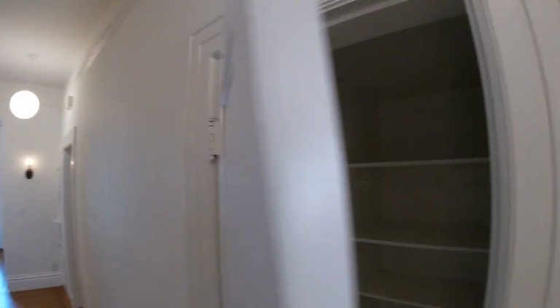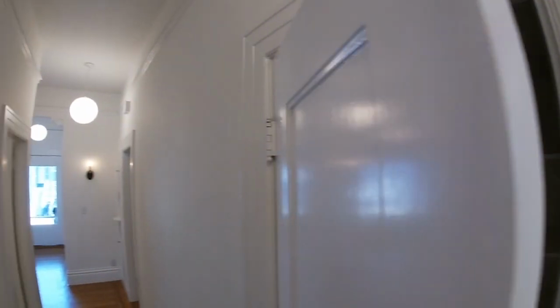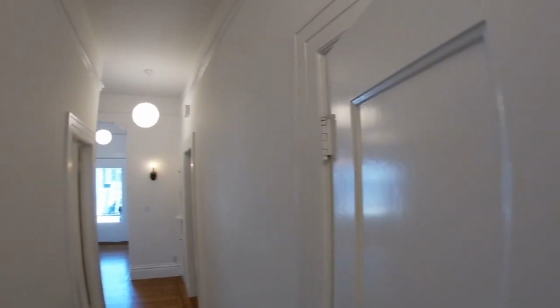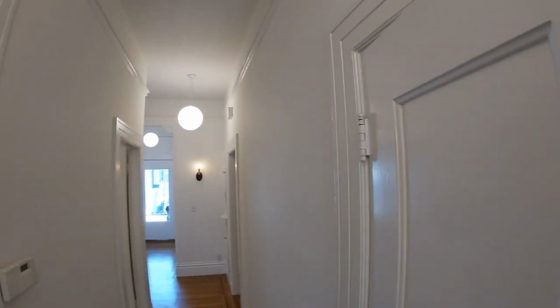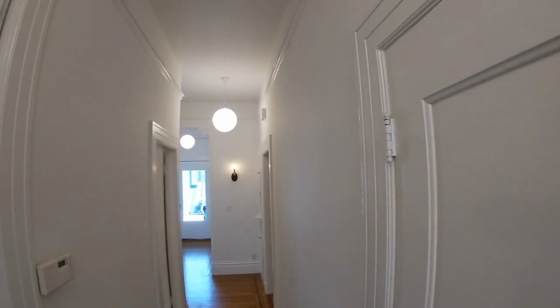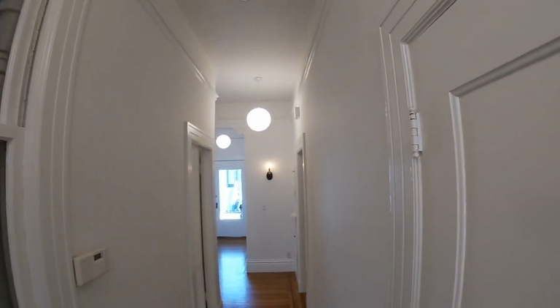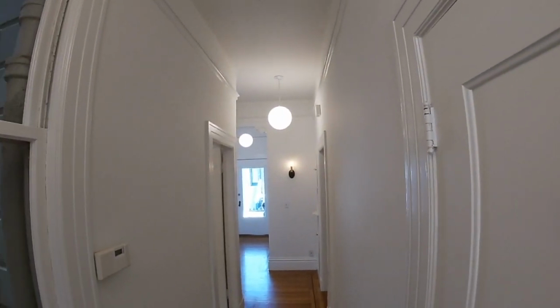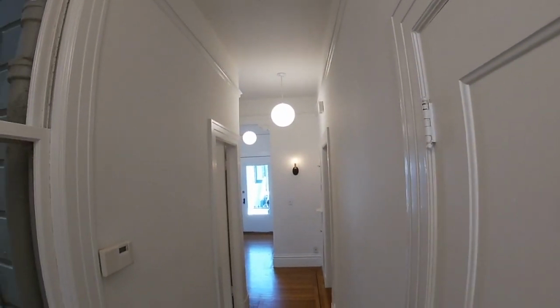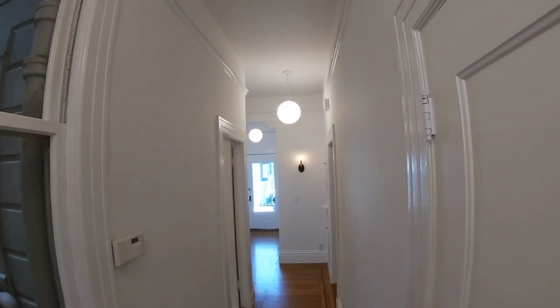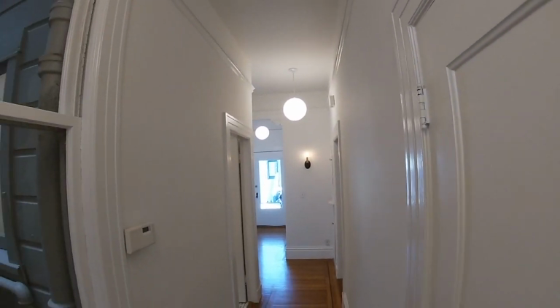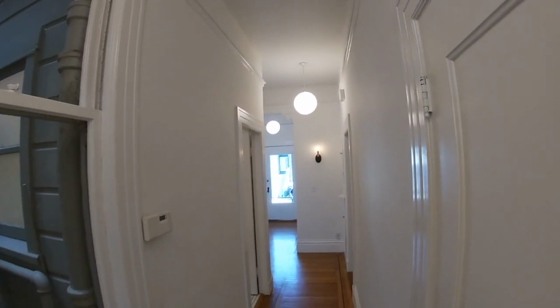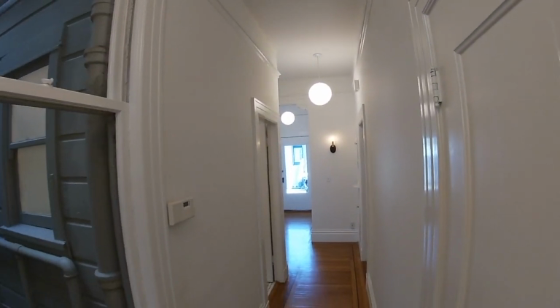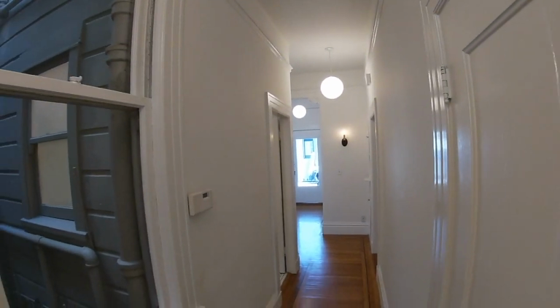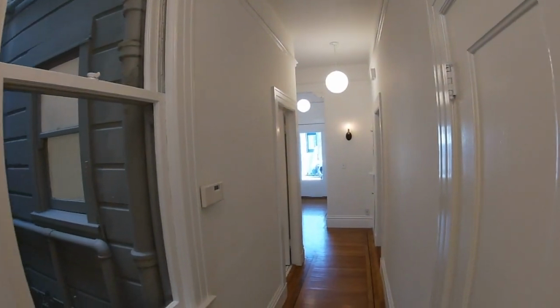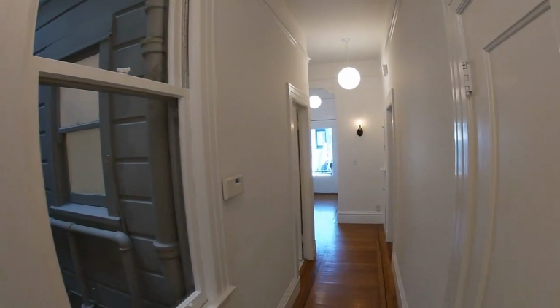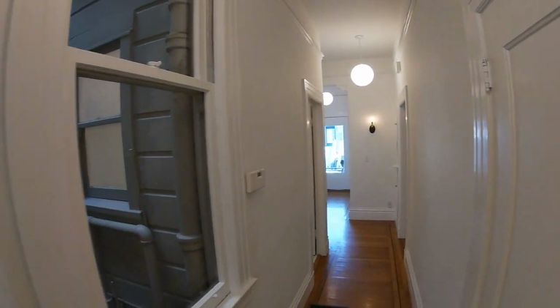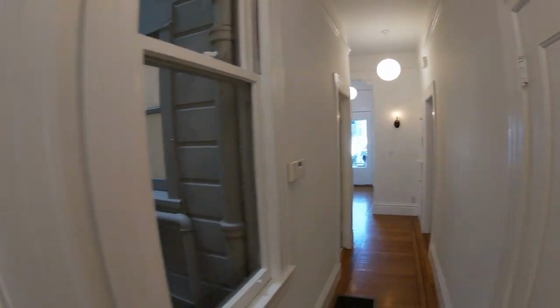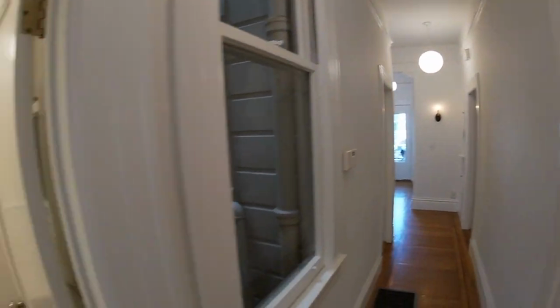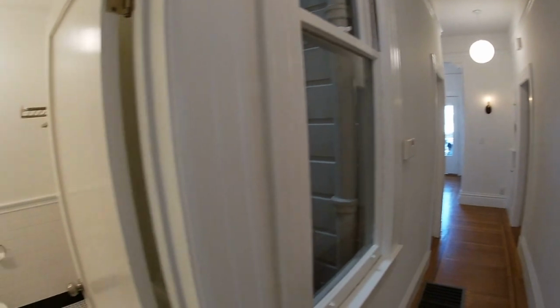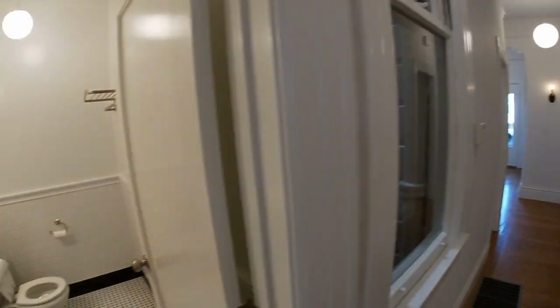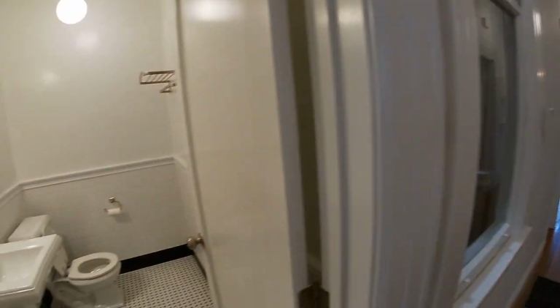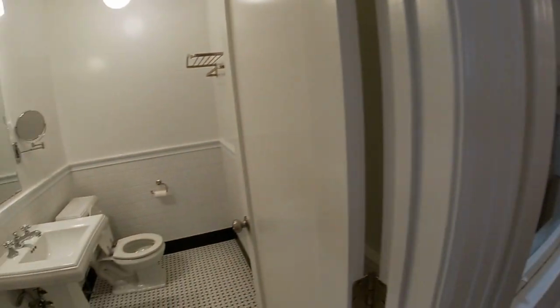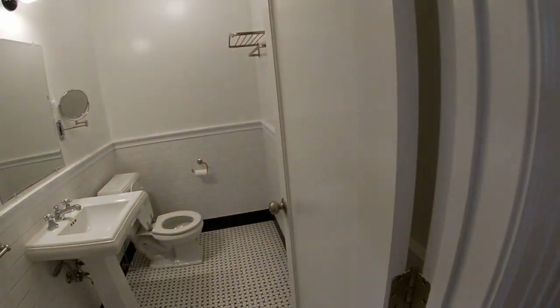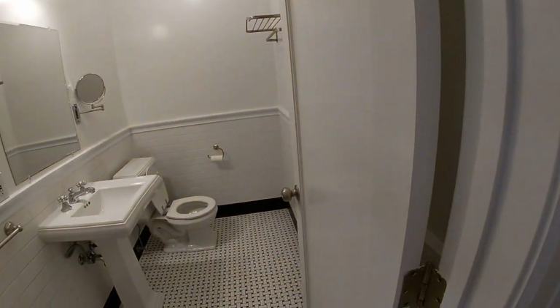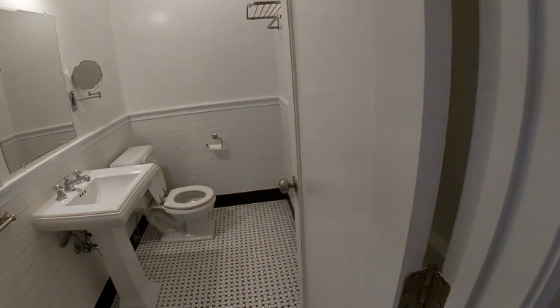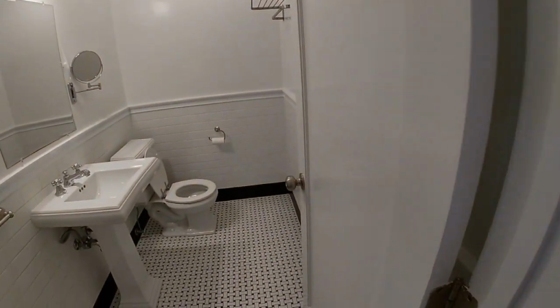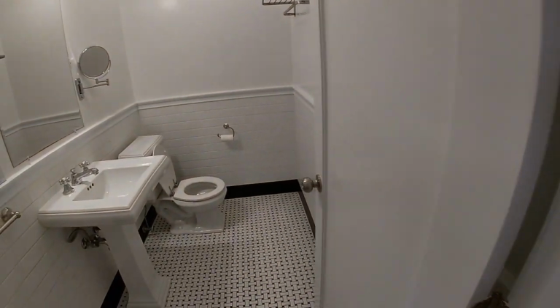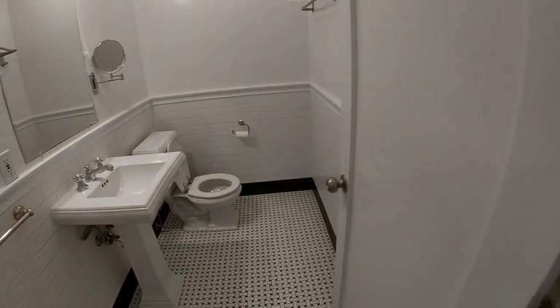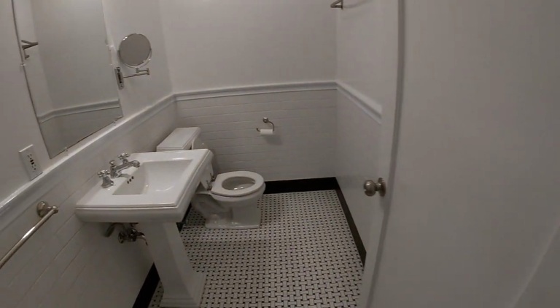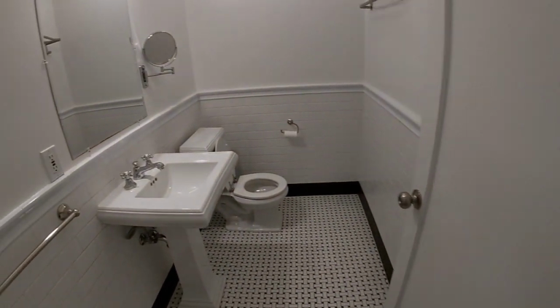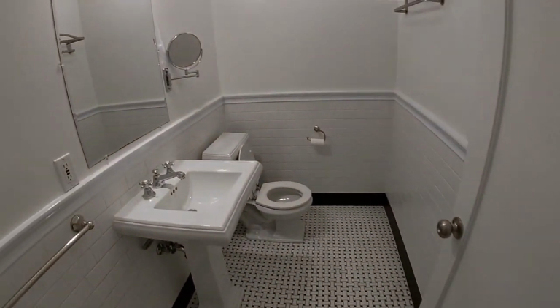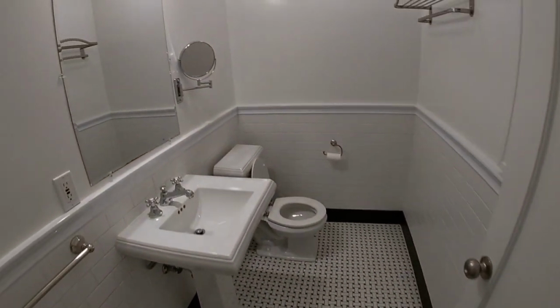There's a hall closet, and we have a nice half bath as well.